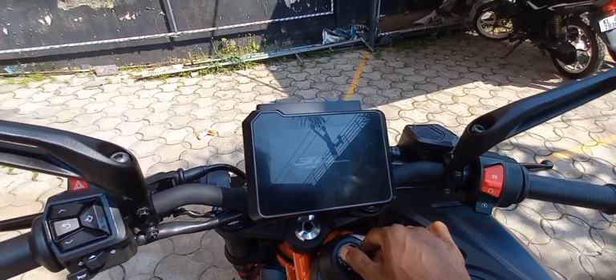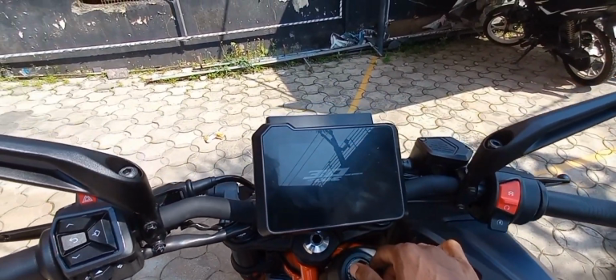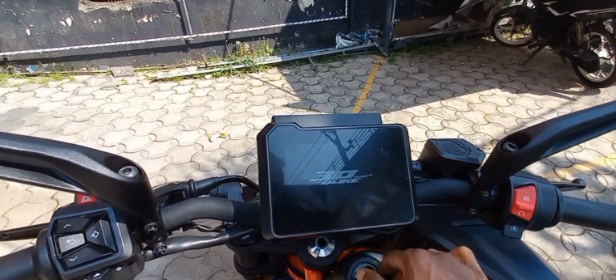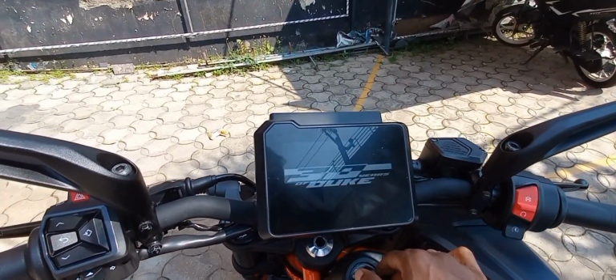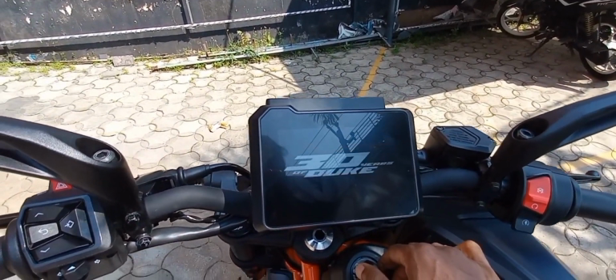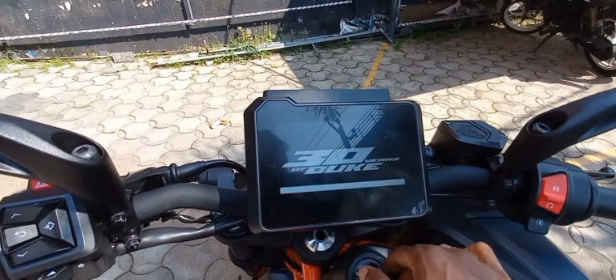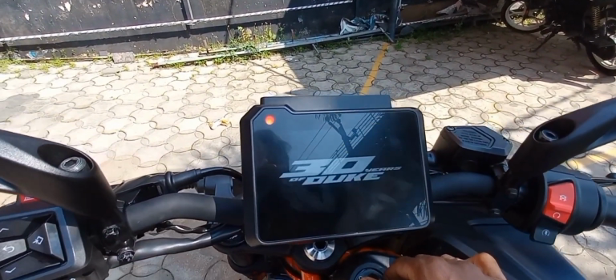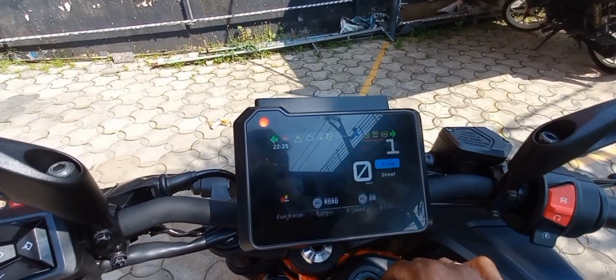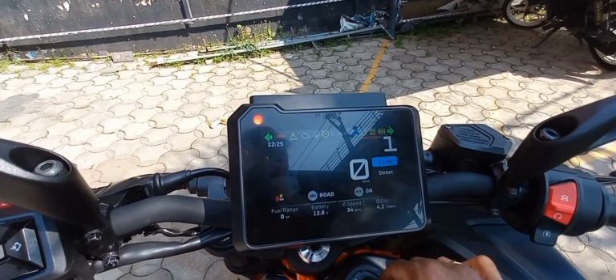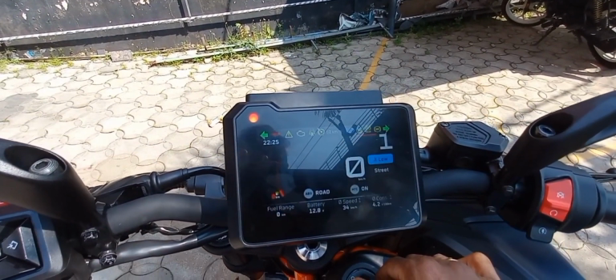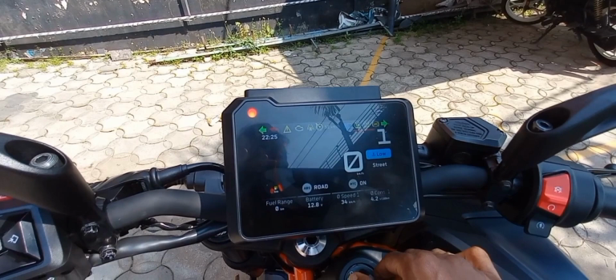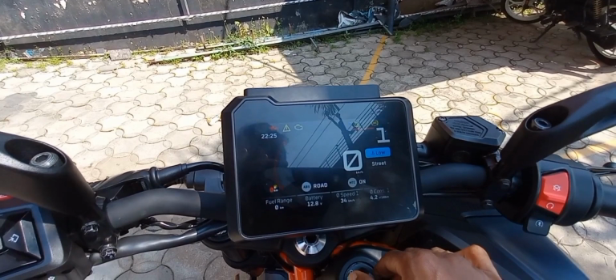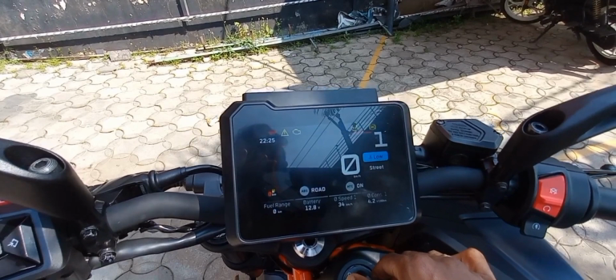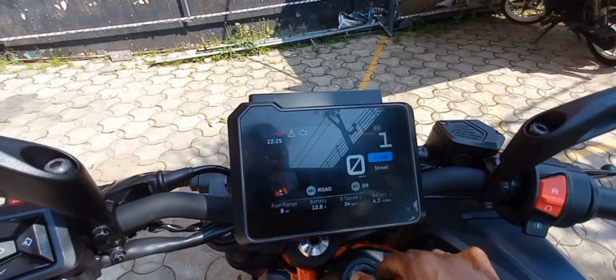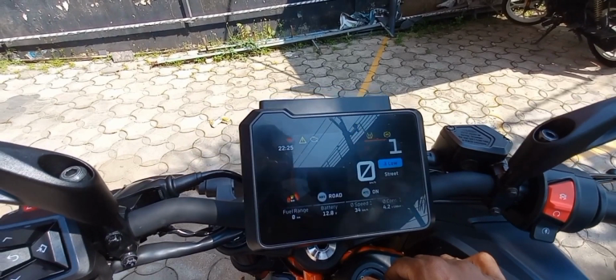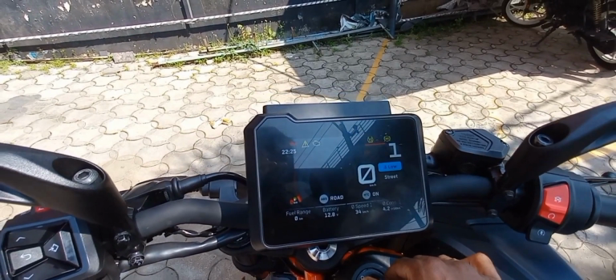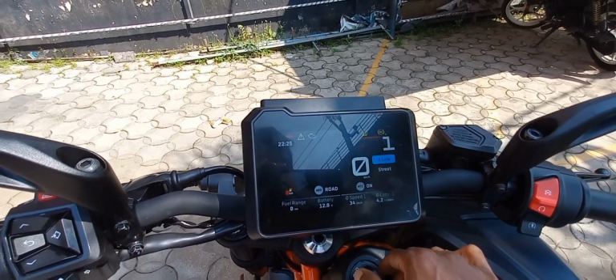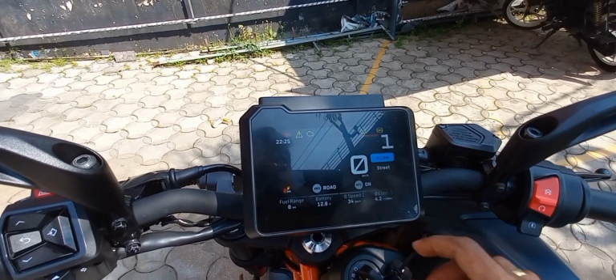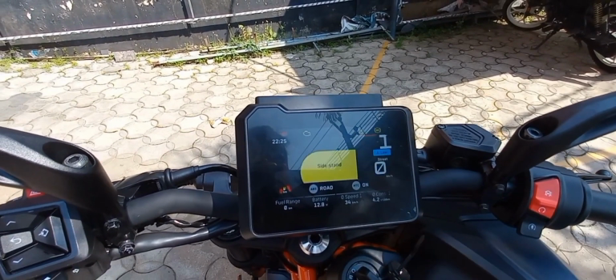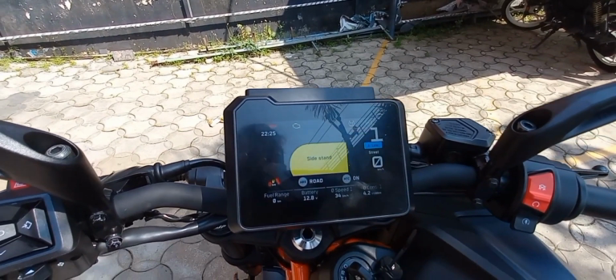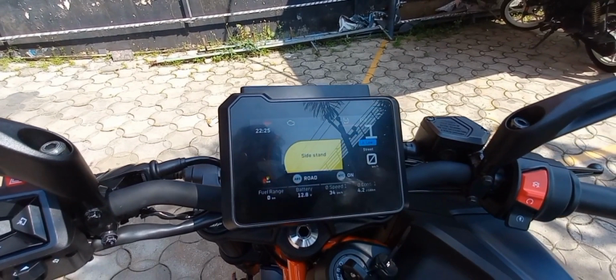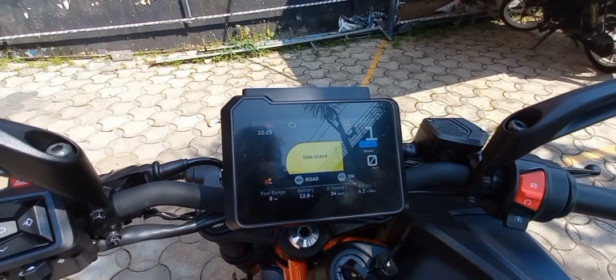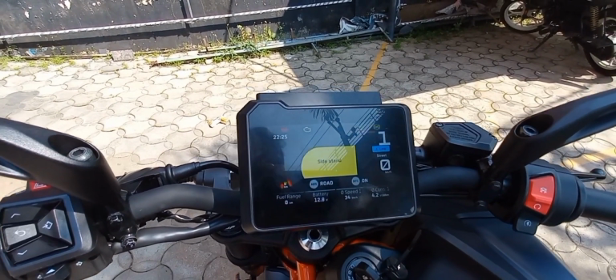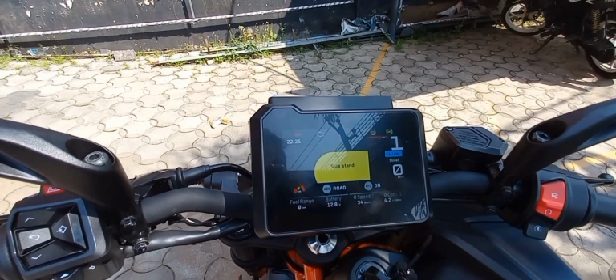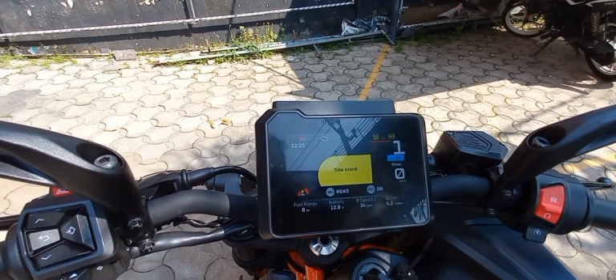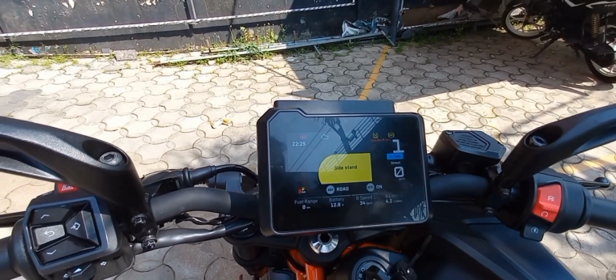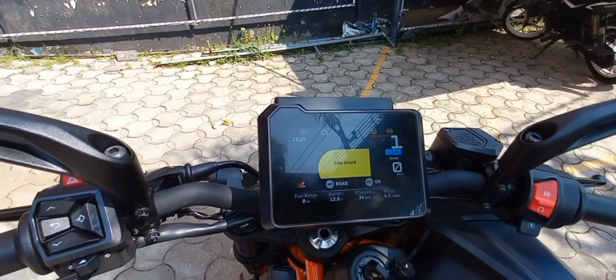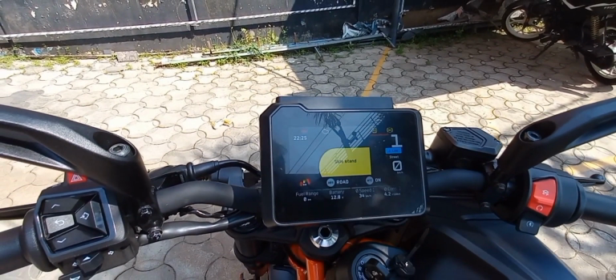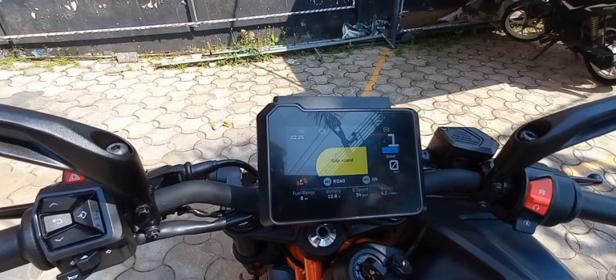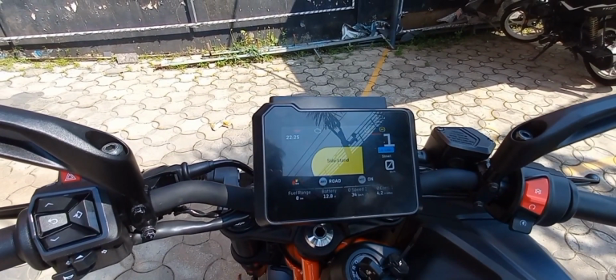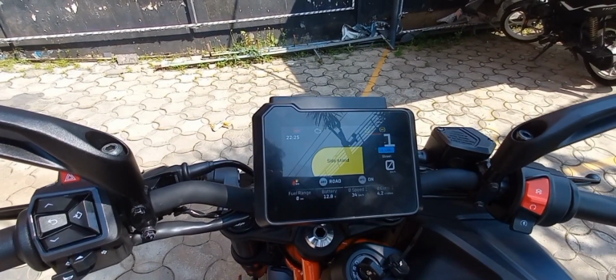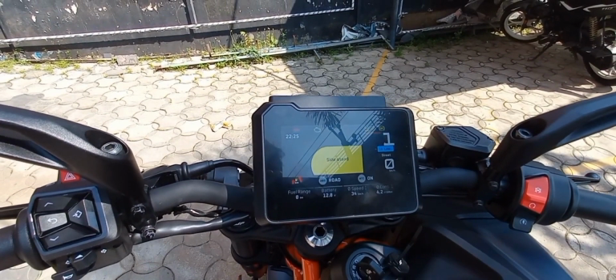At the test track, we got a top speed of 164 km per hour.